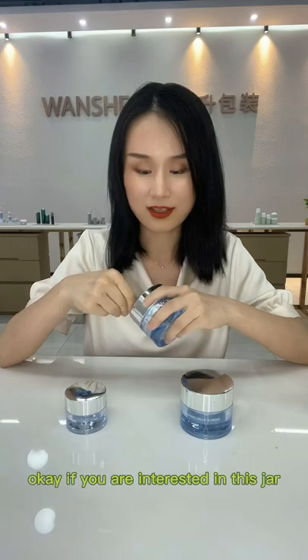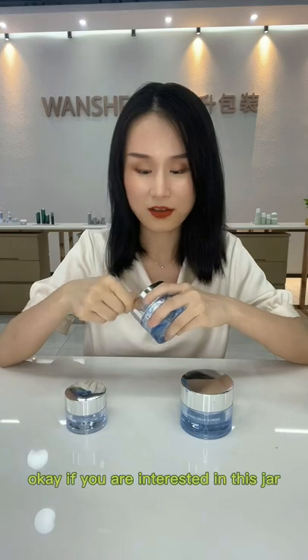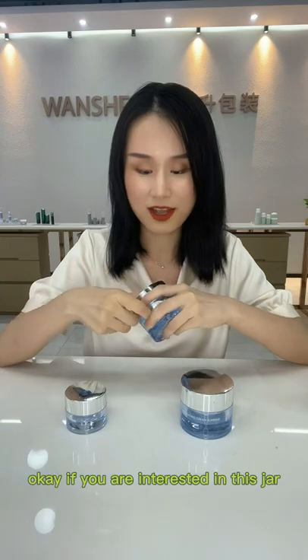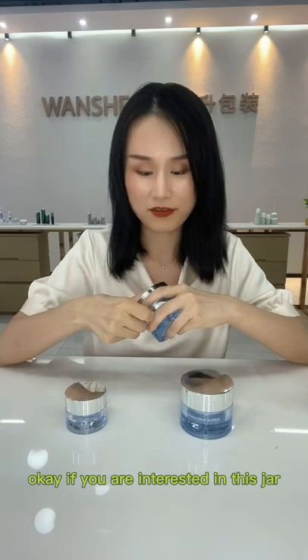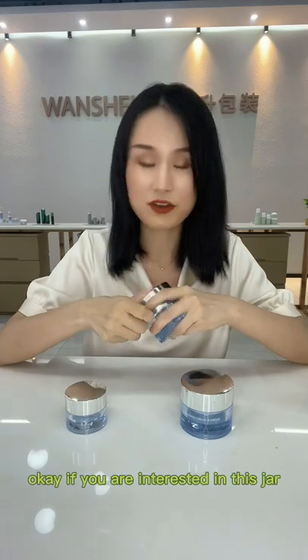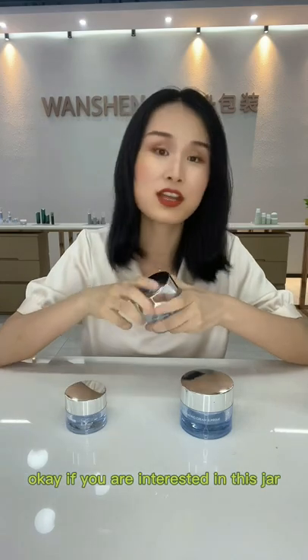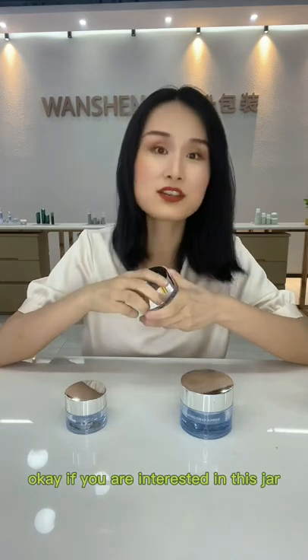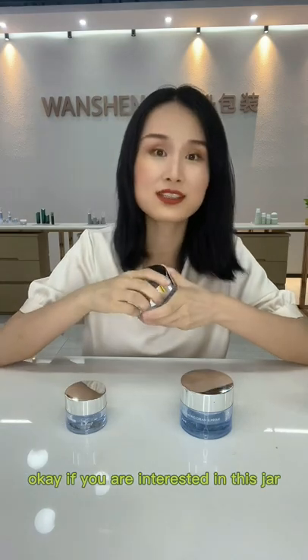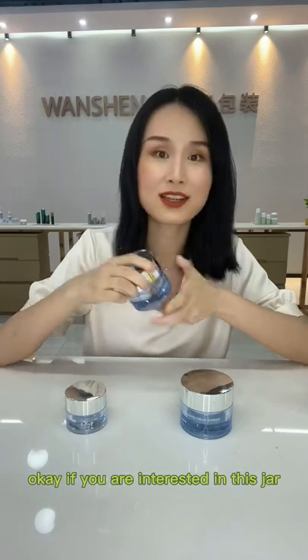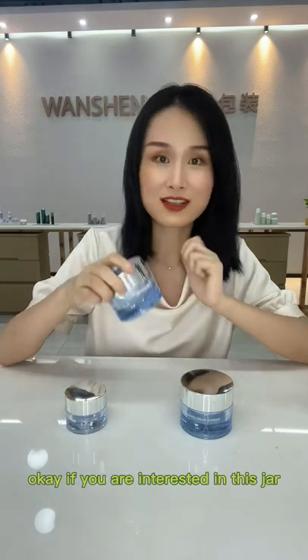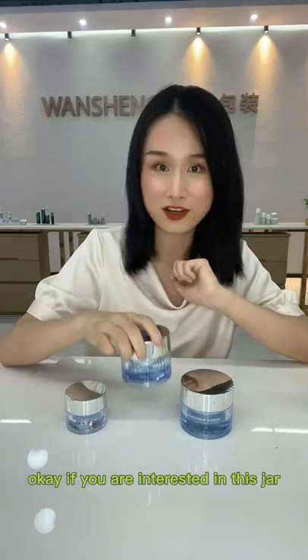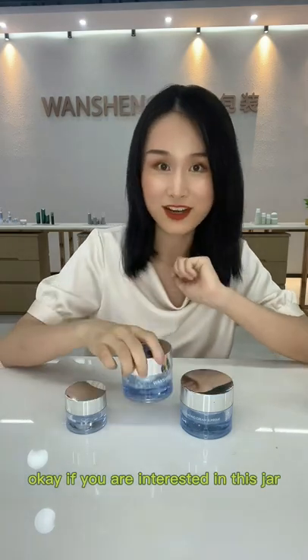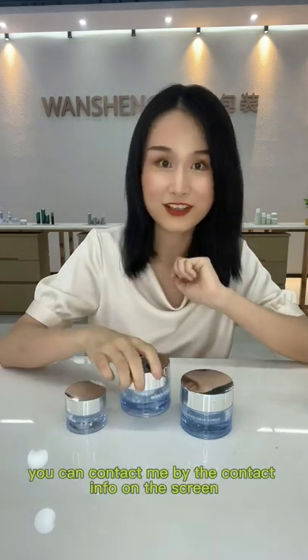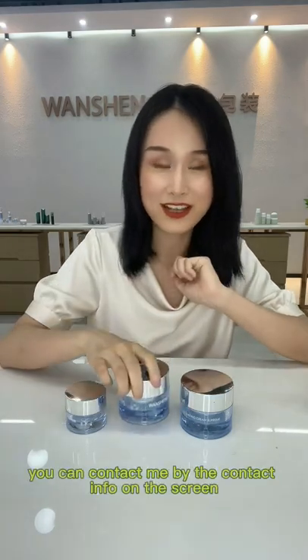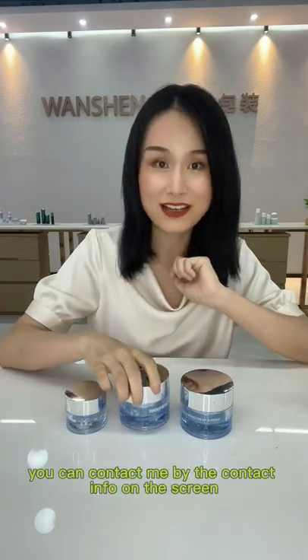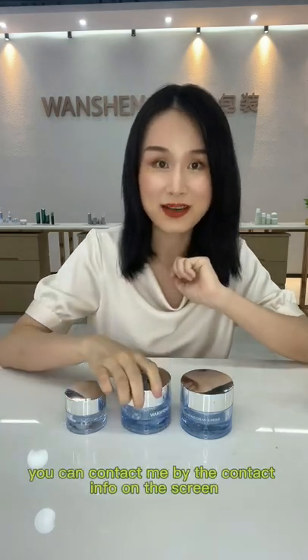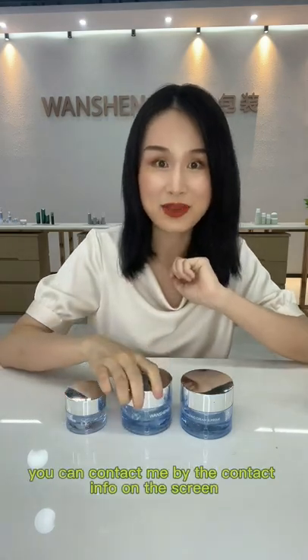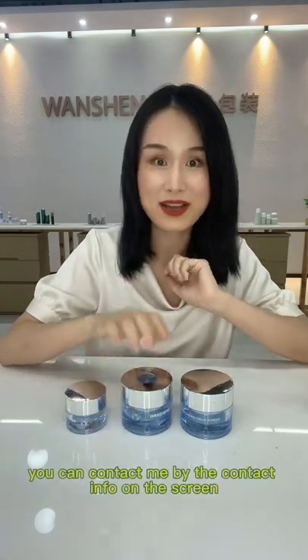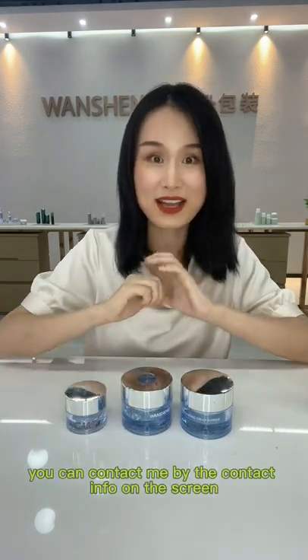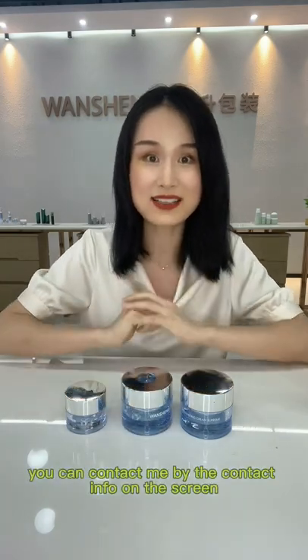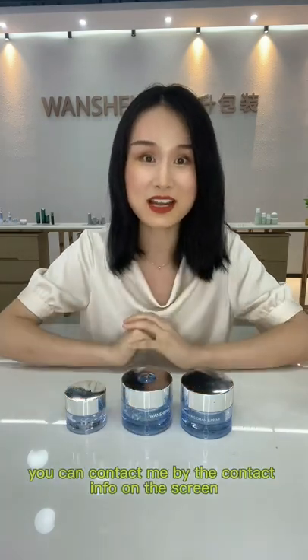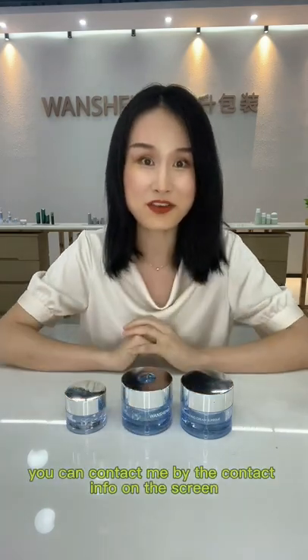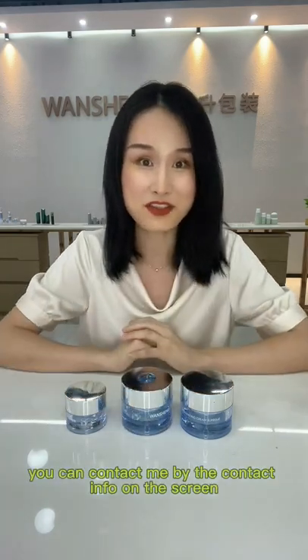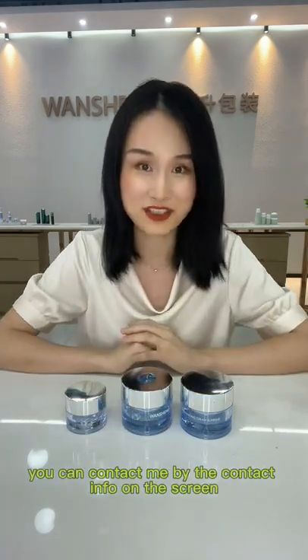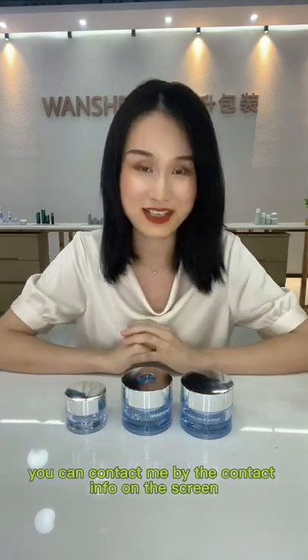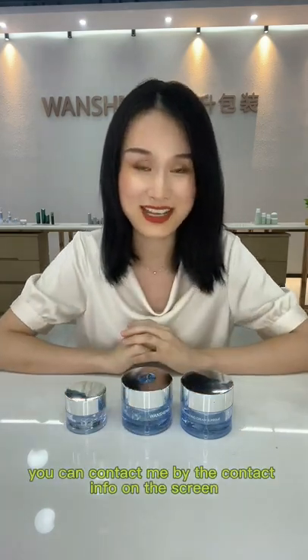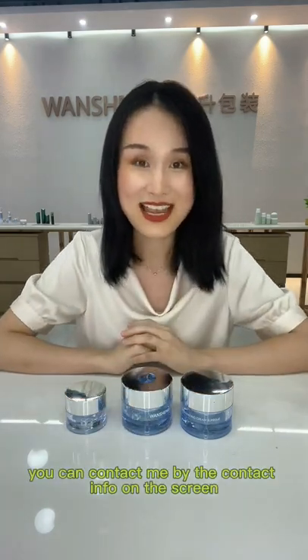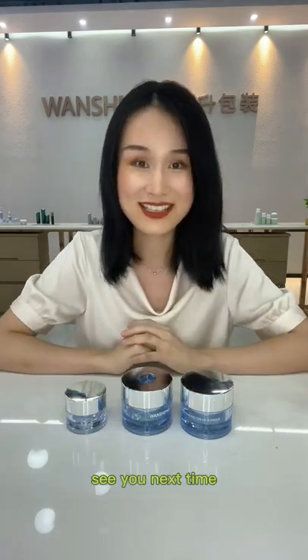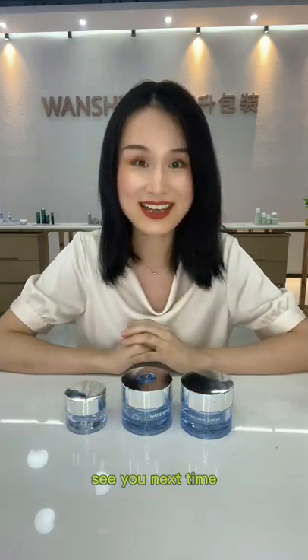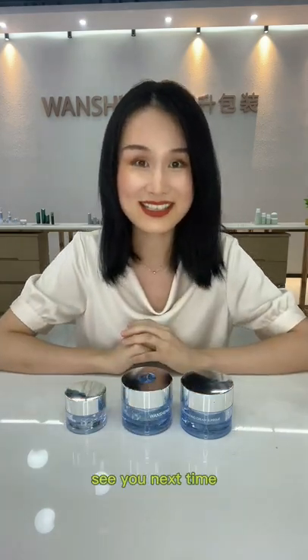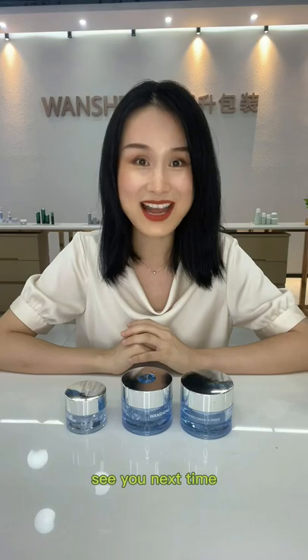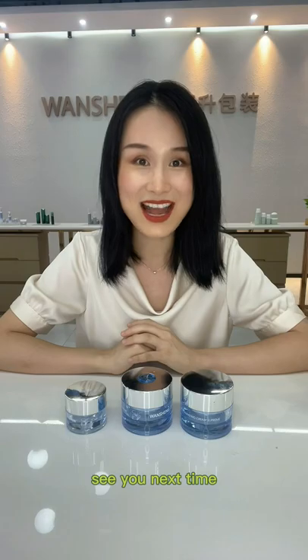If you are interested in this jar, you can contact me by the contact info on the screen. See you next time!